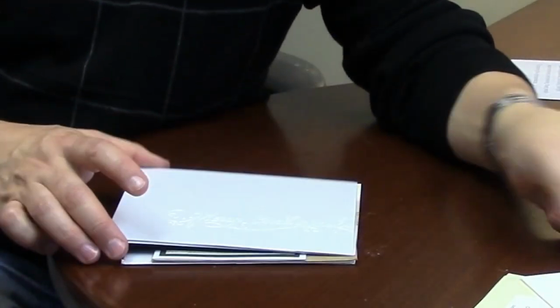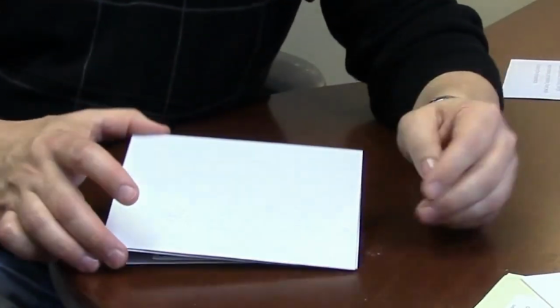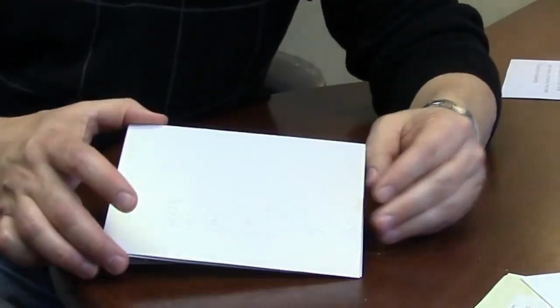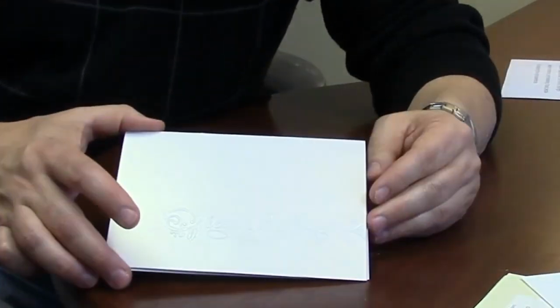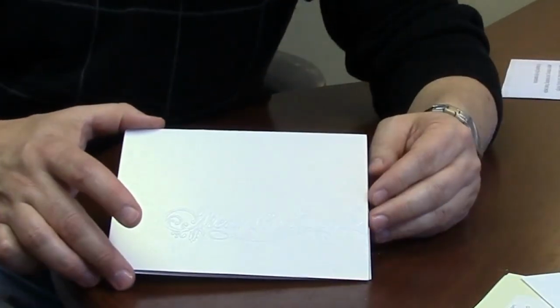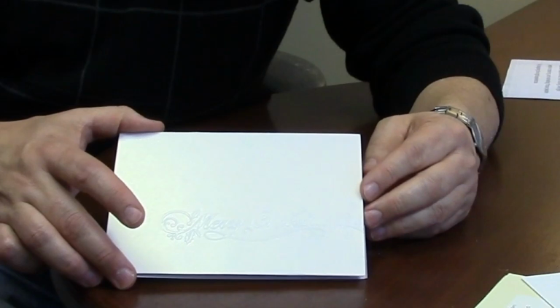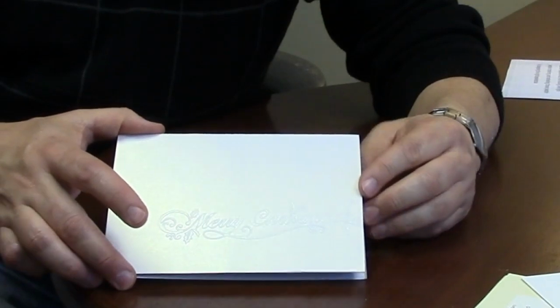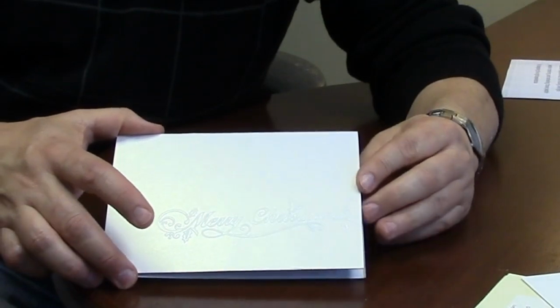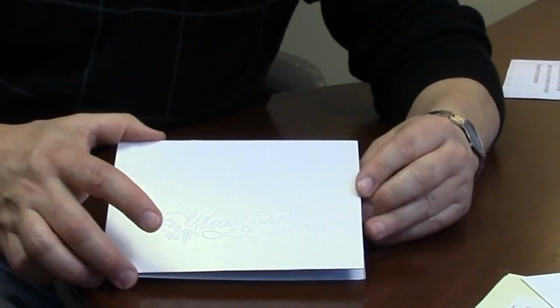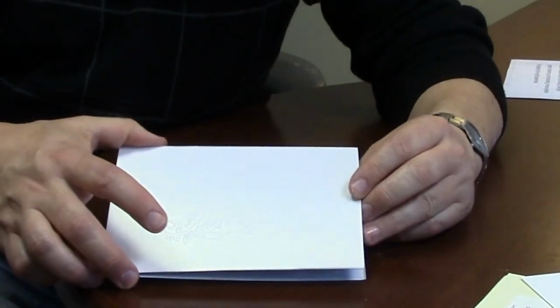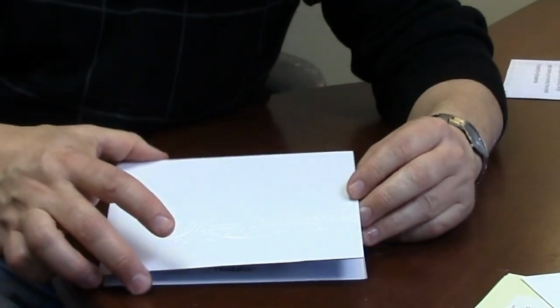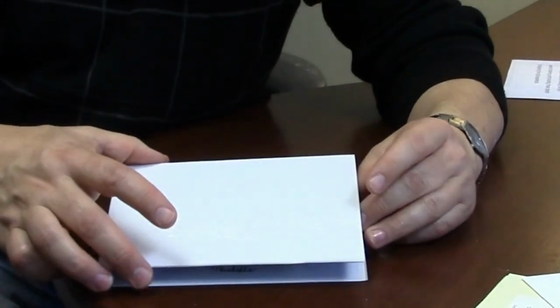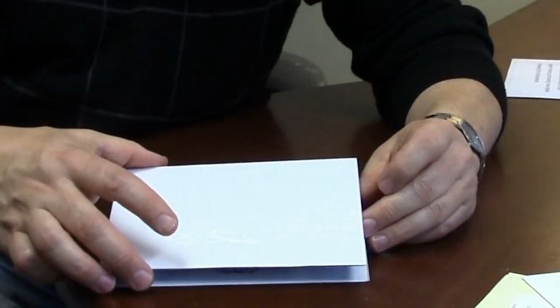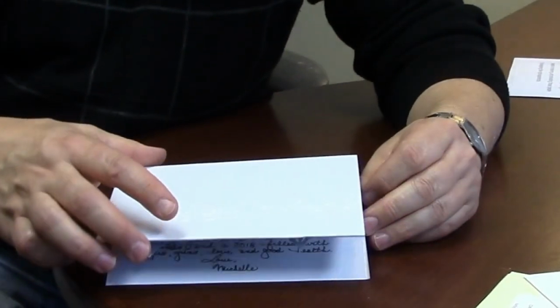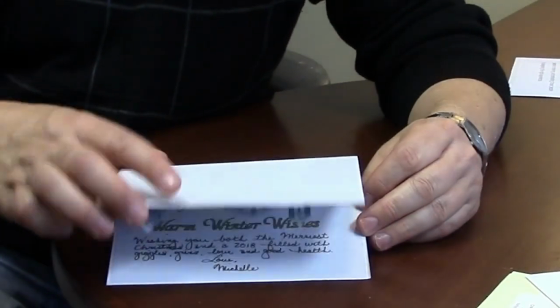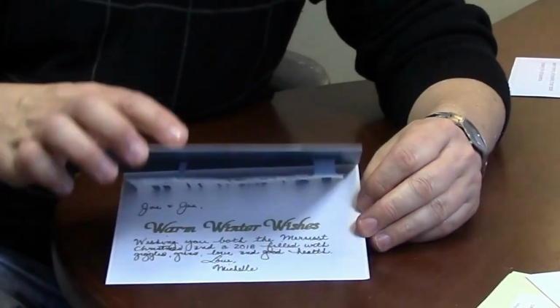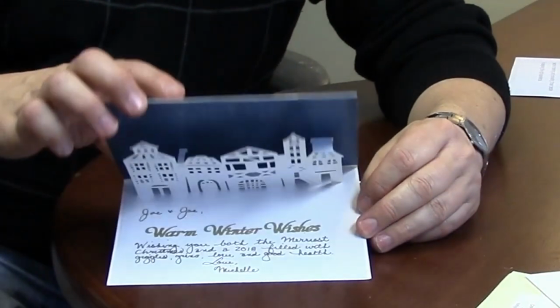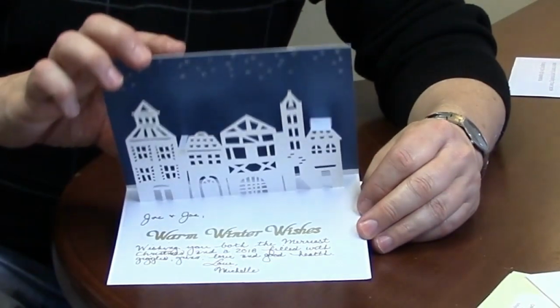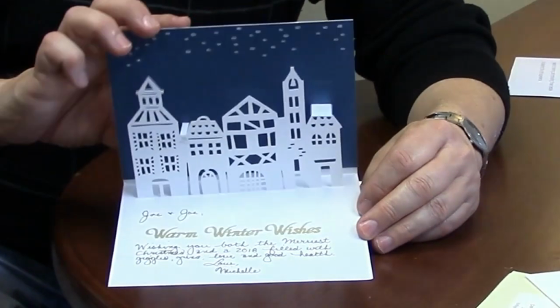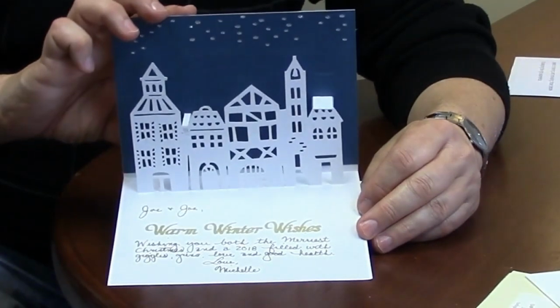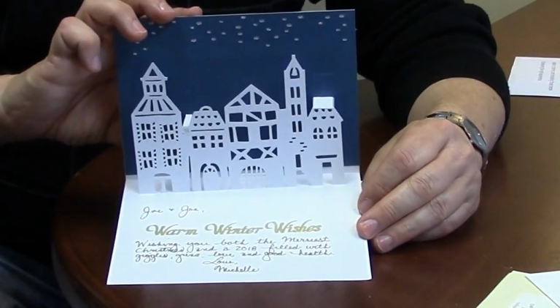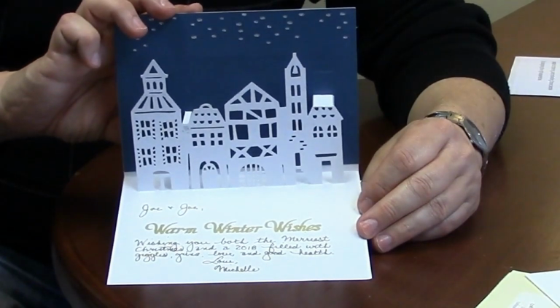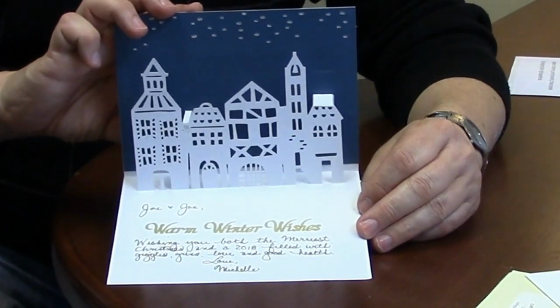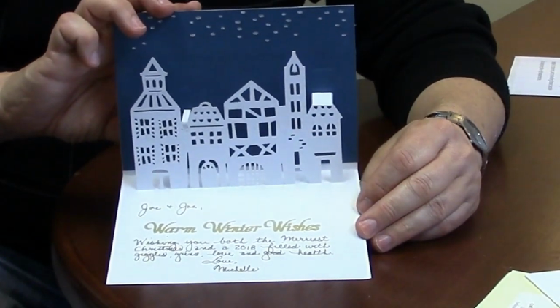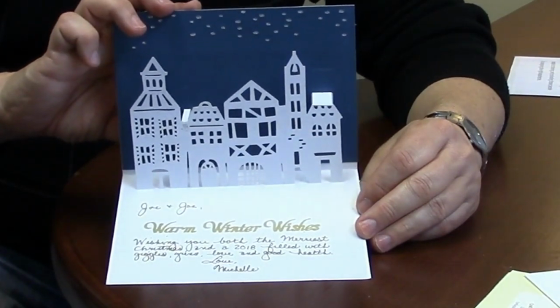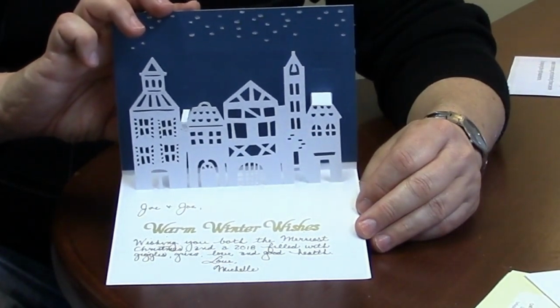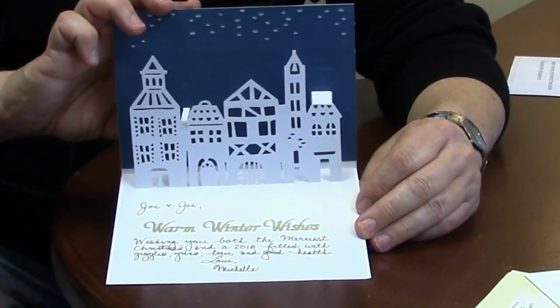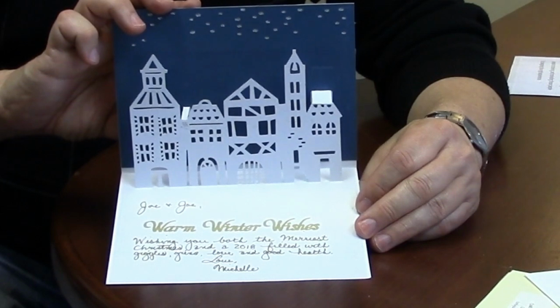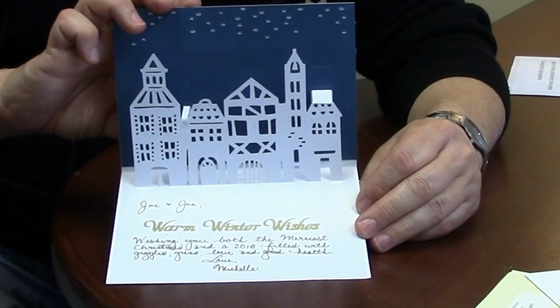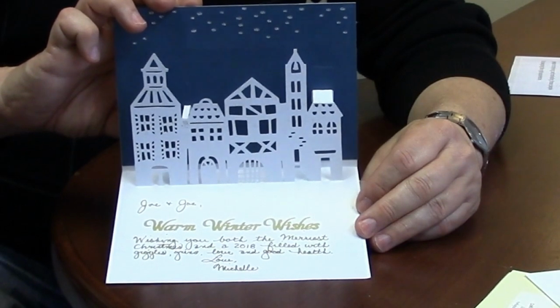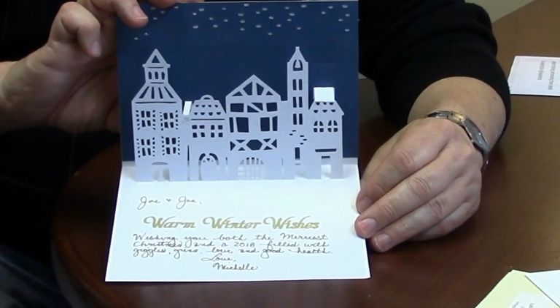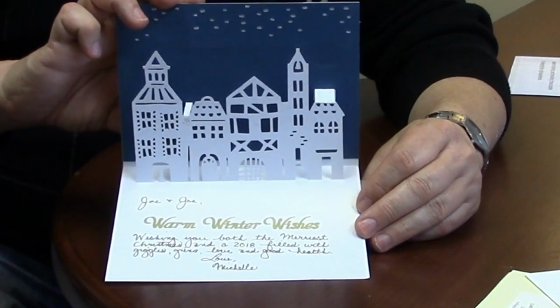This one has some embossing on the front. But the cool part is when you open it, she made a pop-up card. How neat is that?